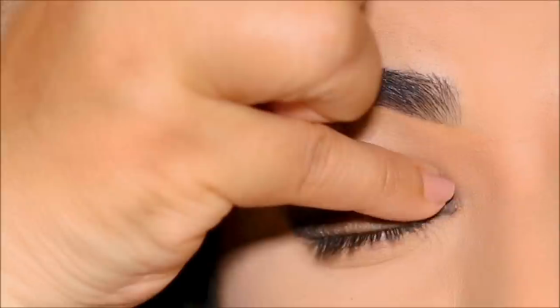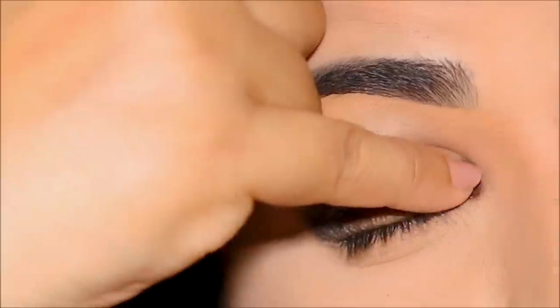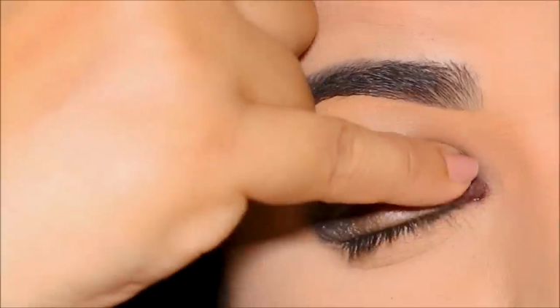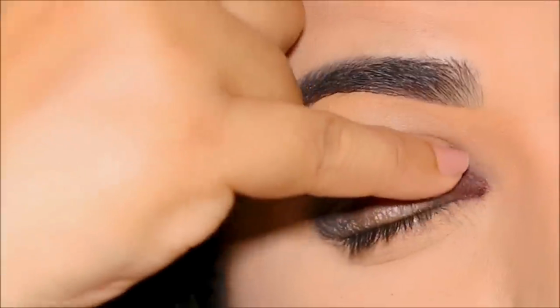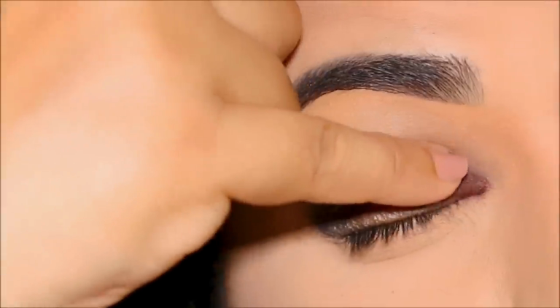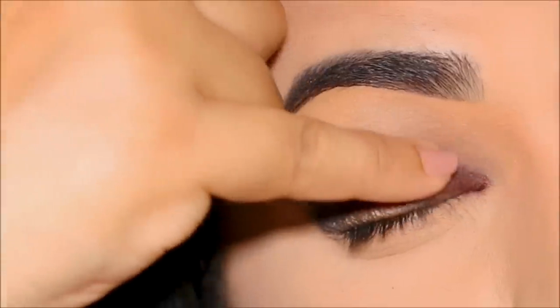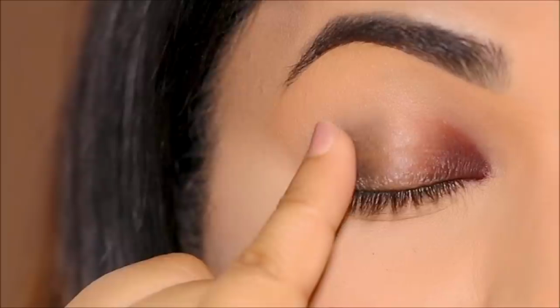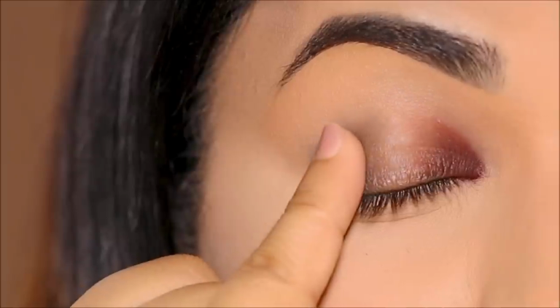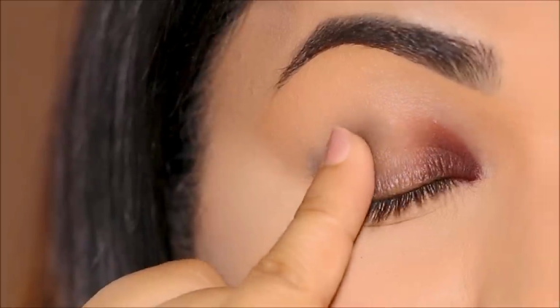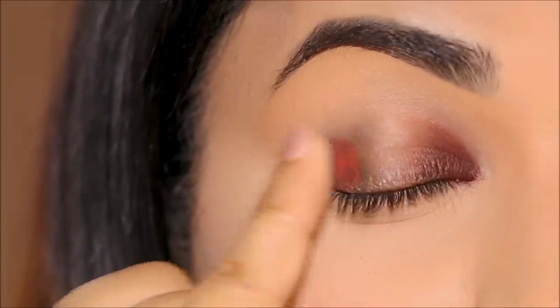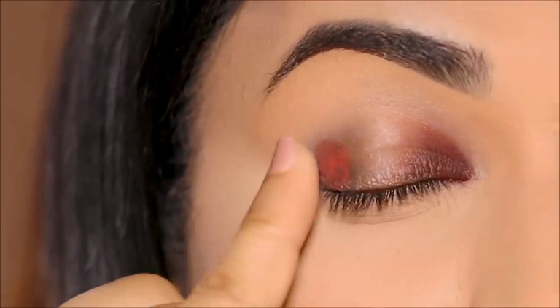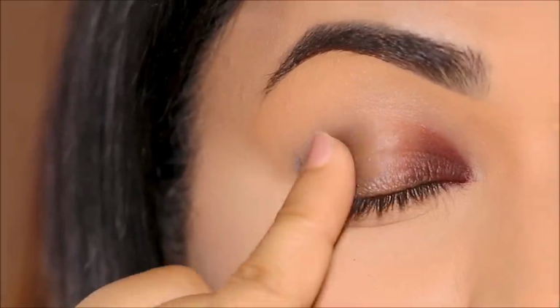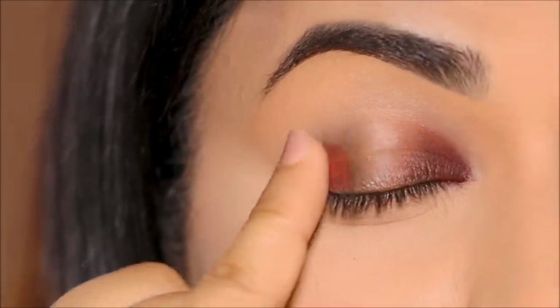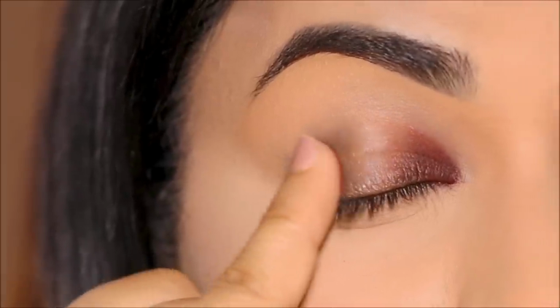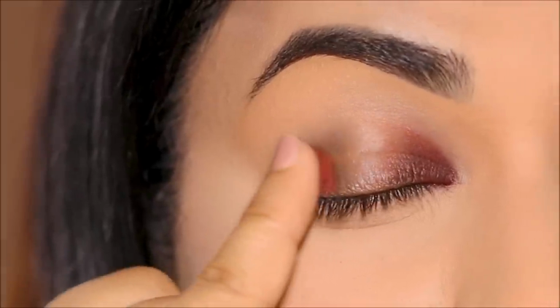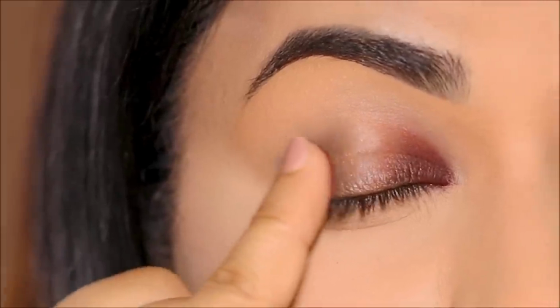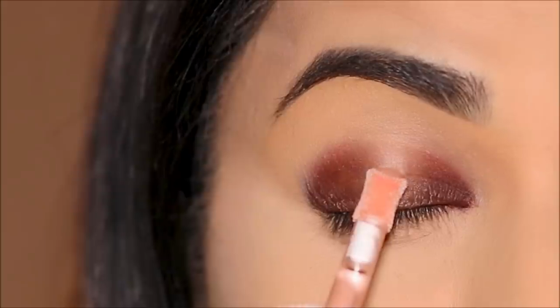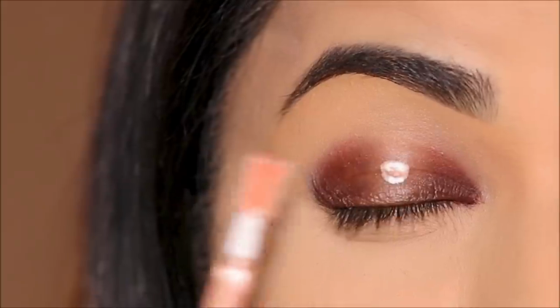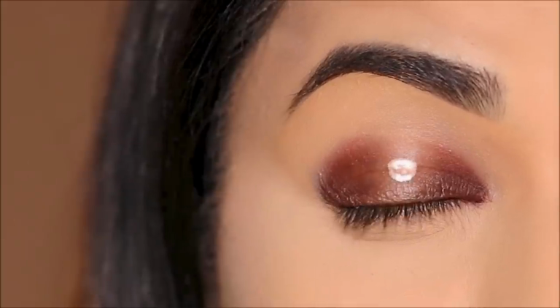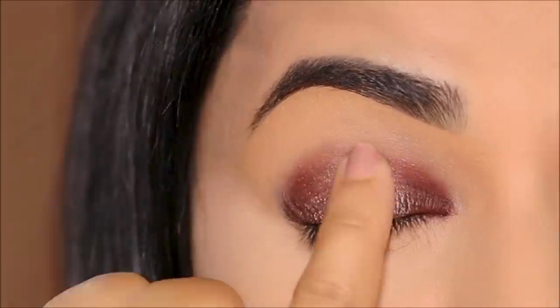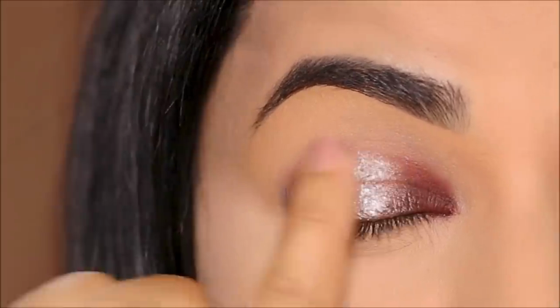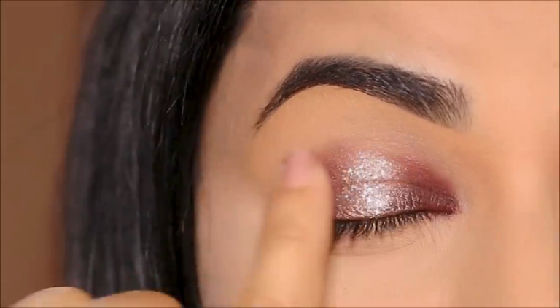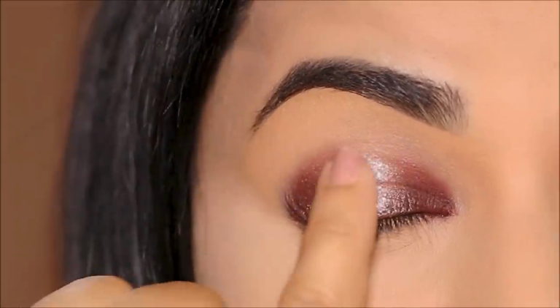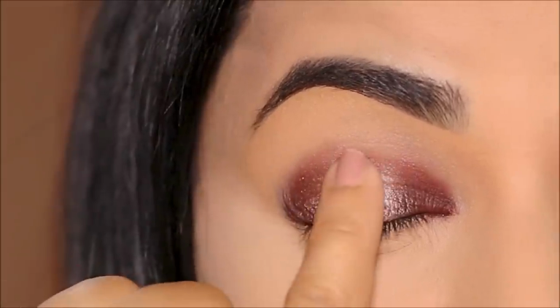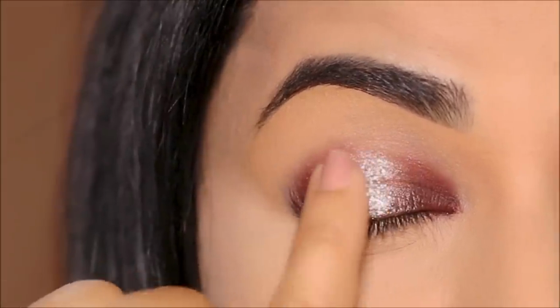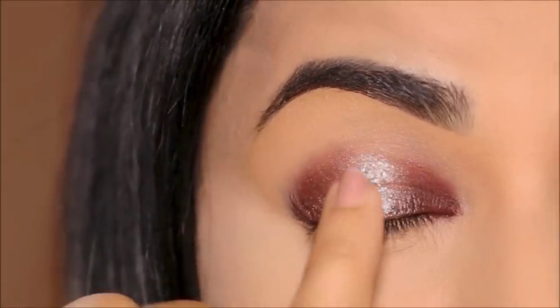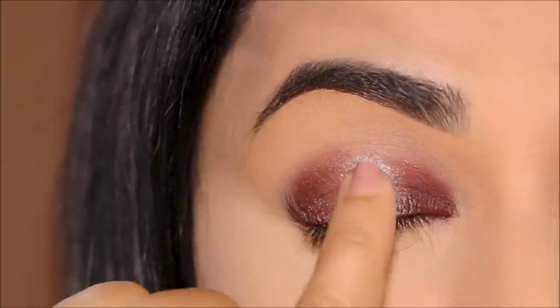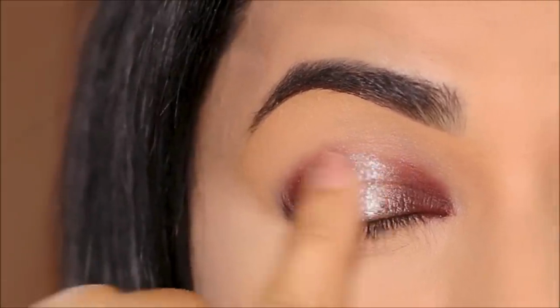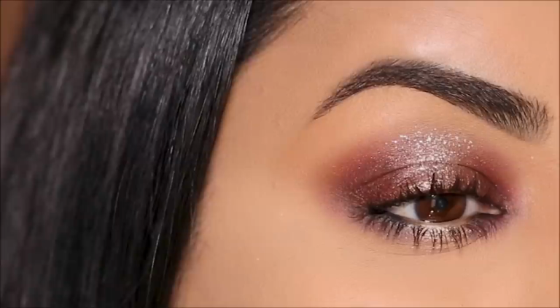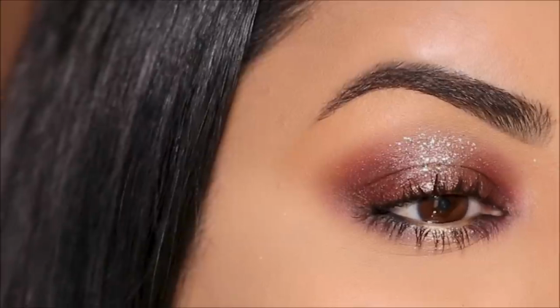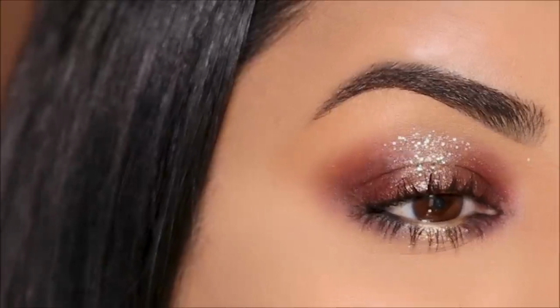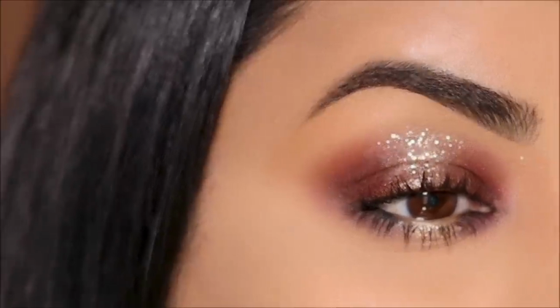Dark shadow in the corners, dark shadow, highlighter in the center — and you're done.